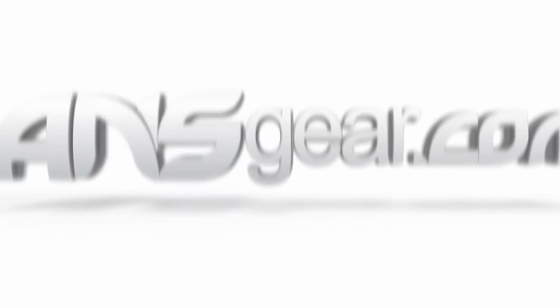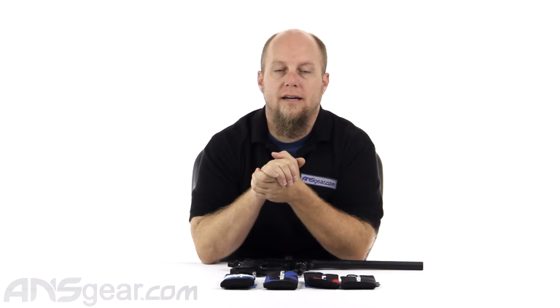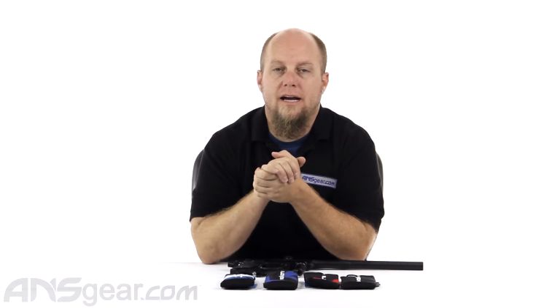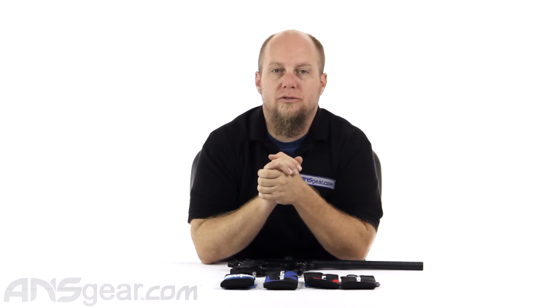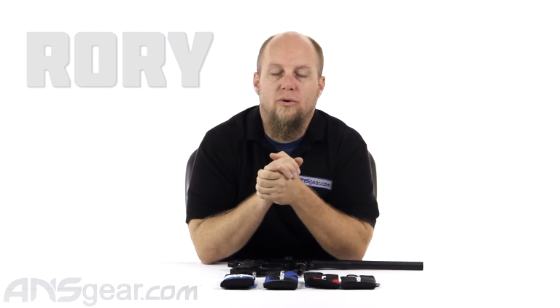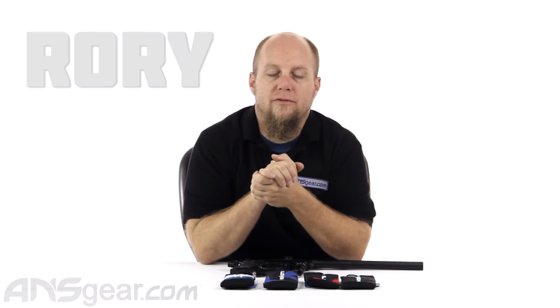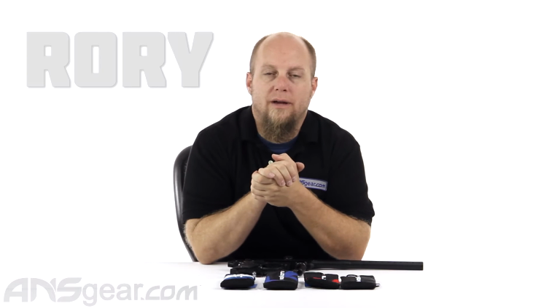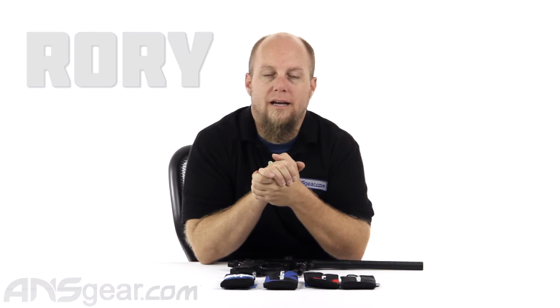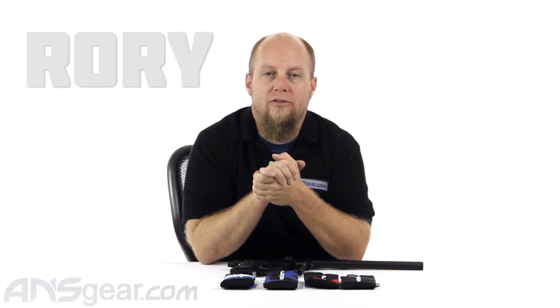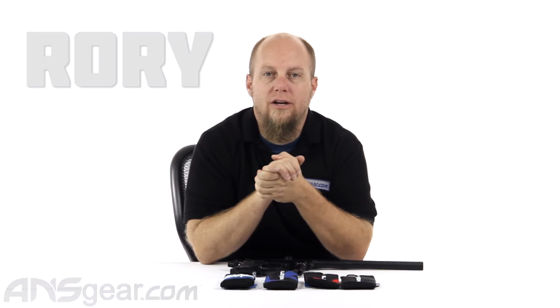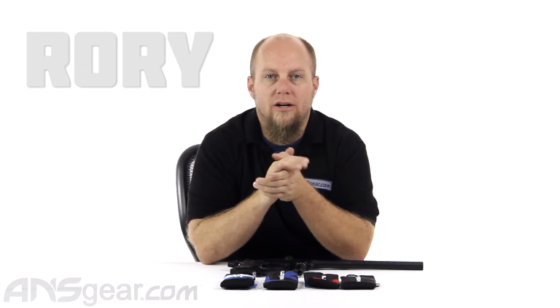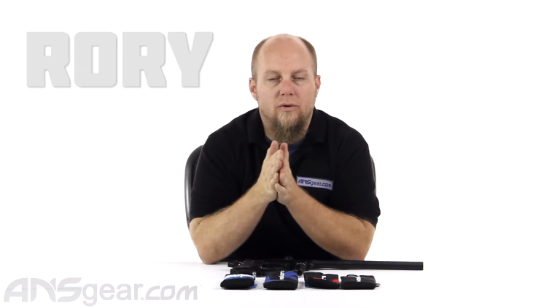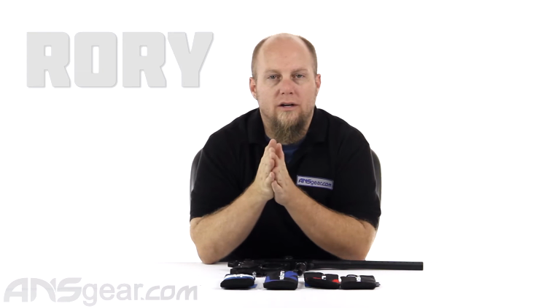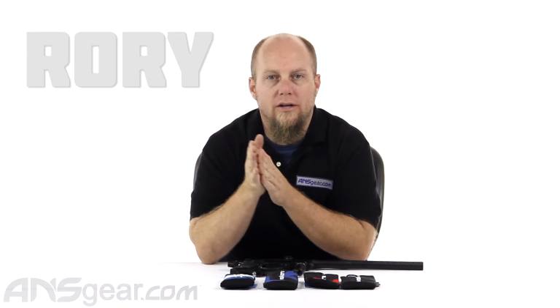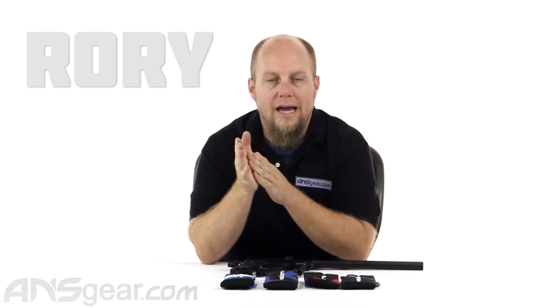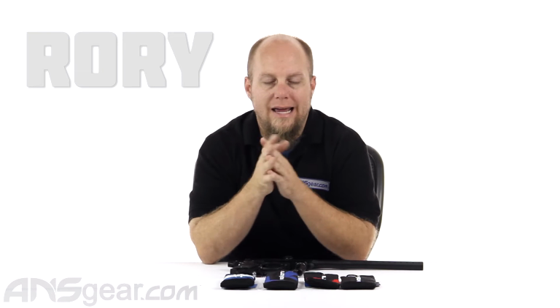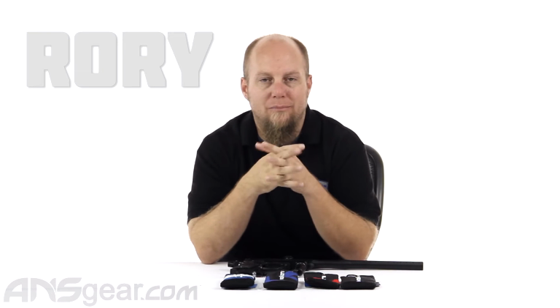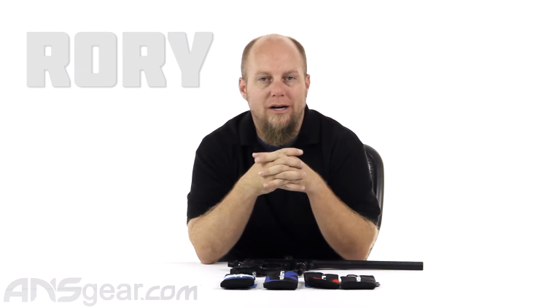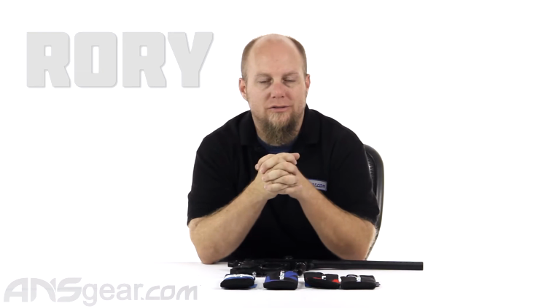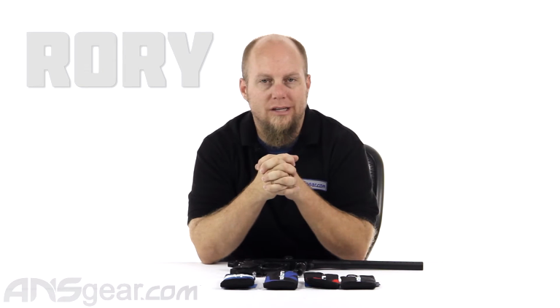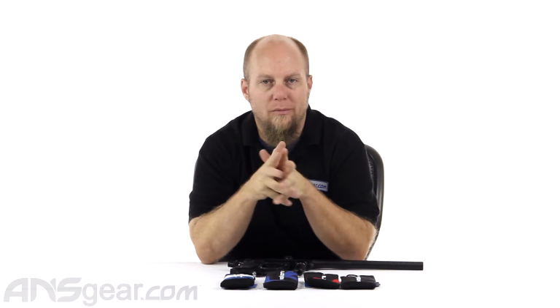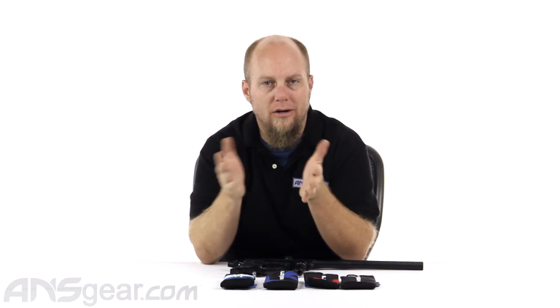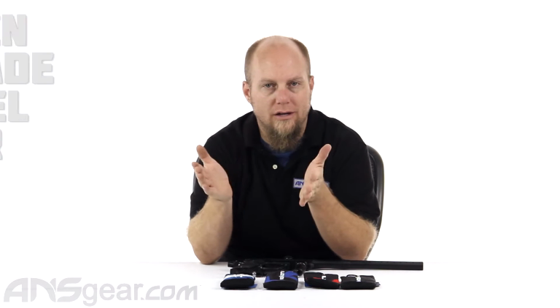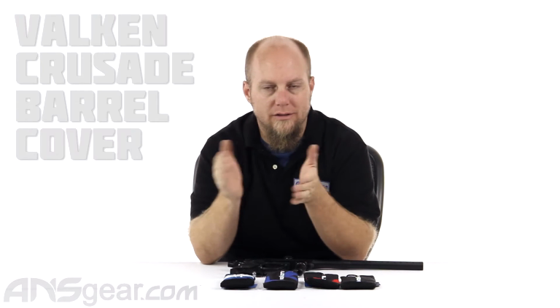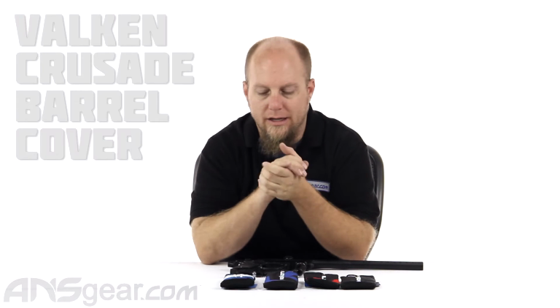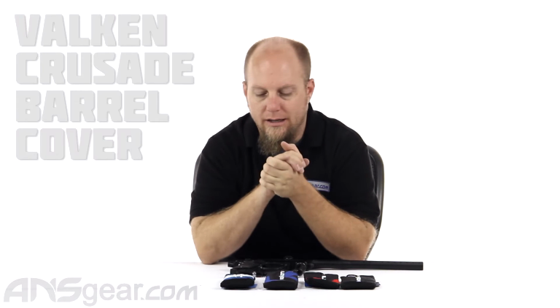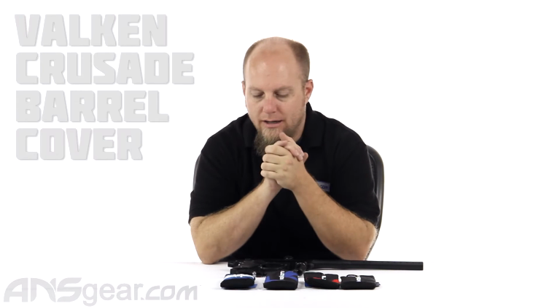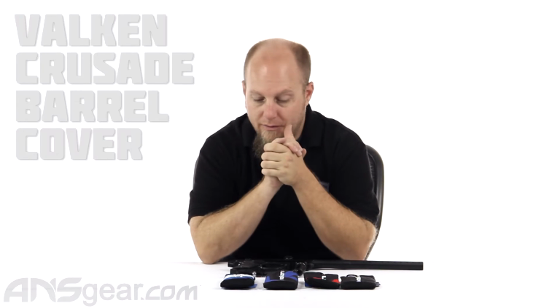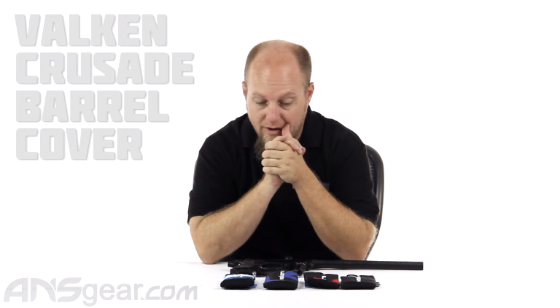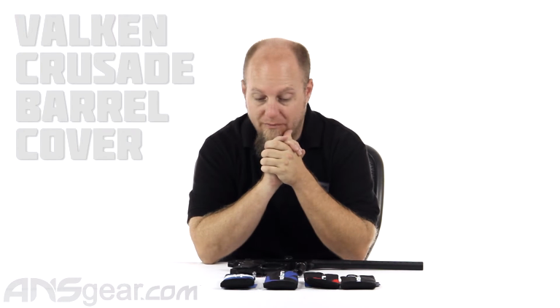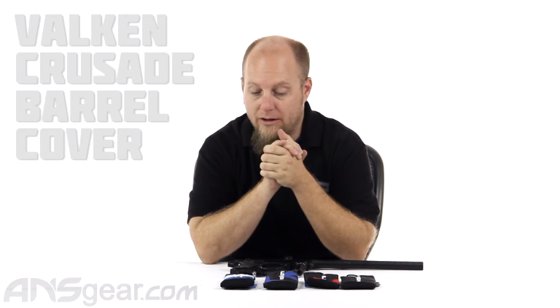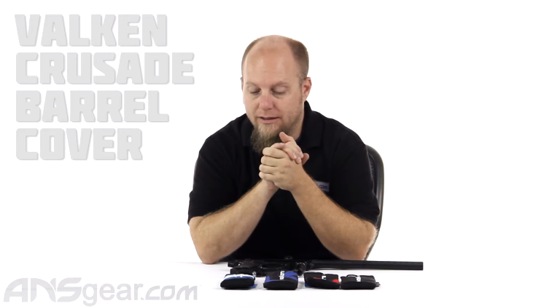Hey guys, it's Rory from A&S Gear, and we're going to look at a barrel sleeve or barrel cover today from Valken.